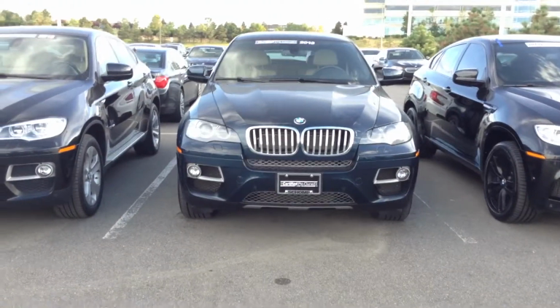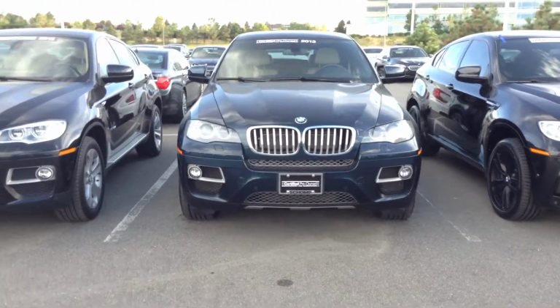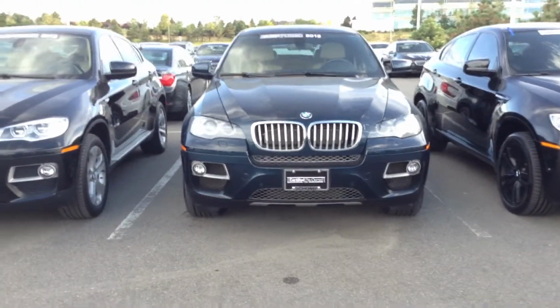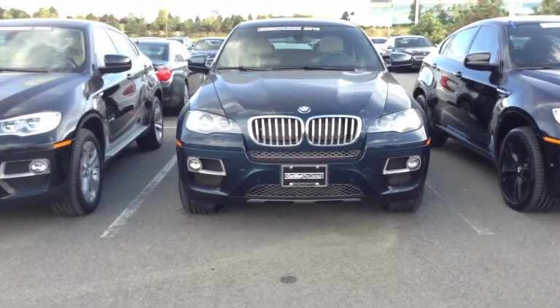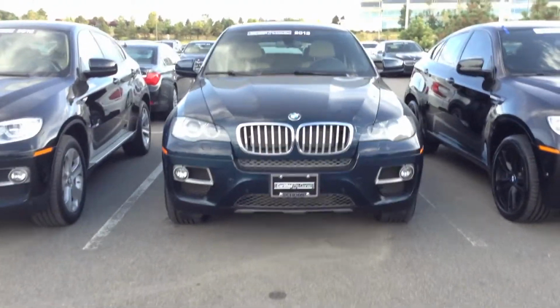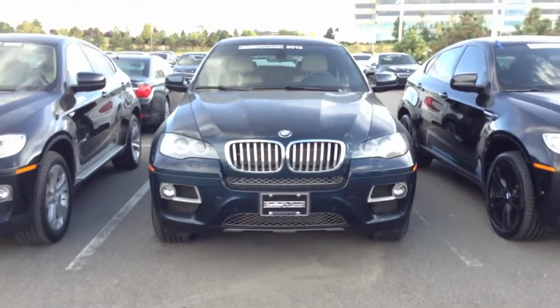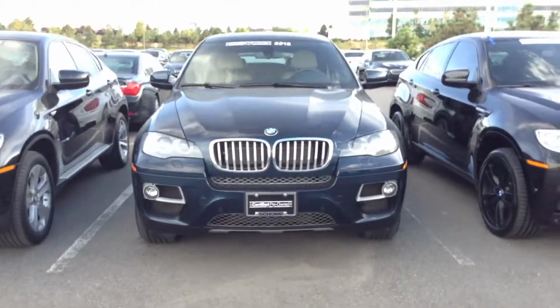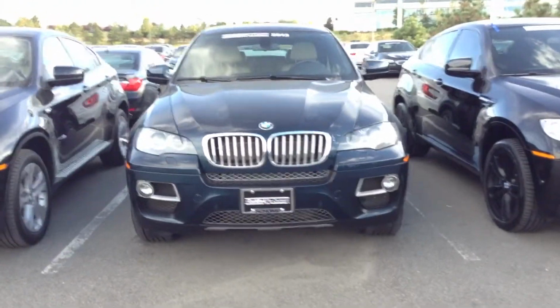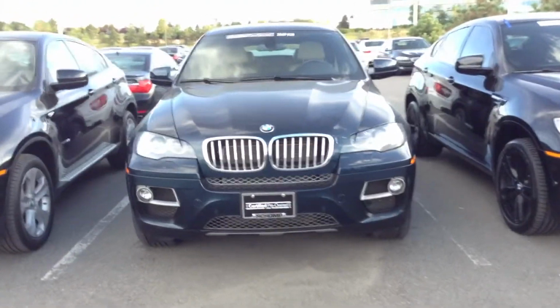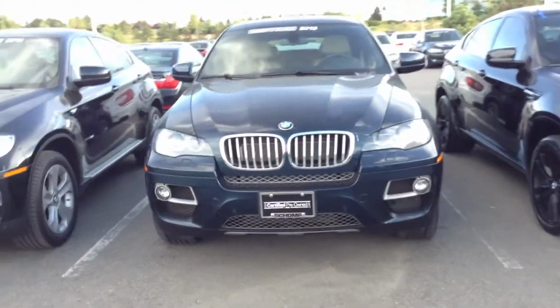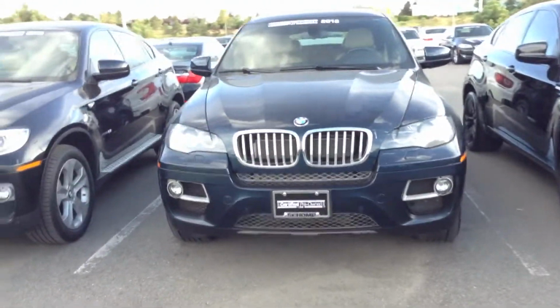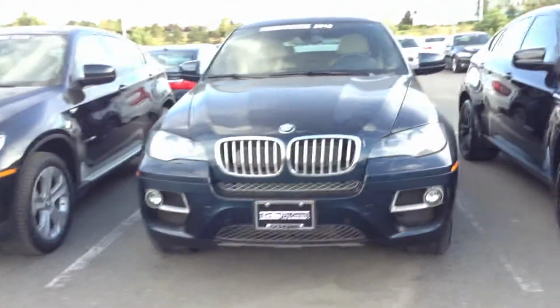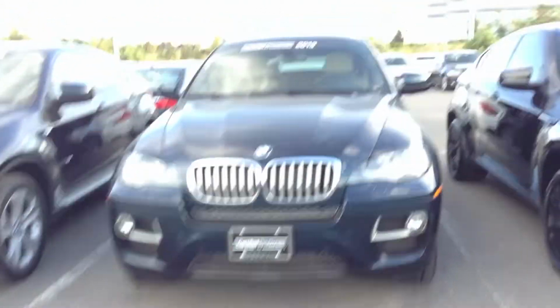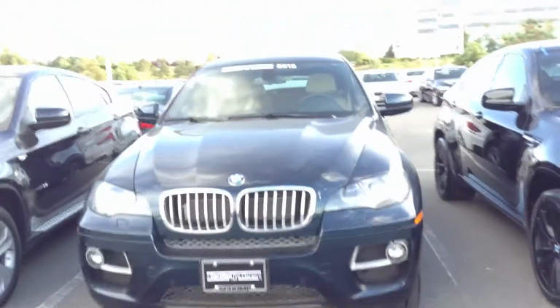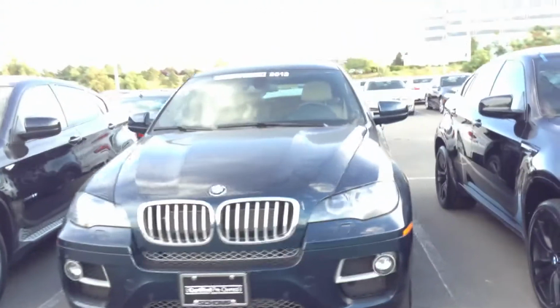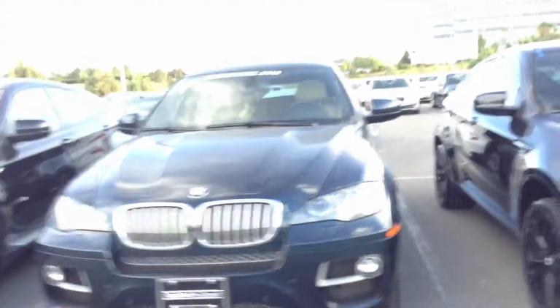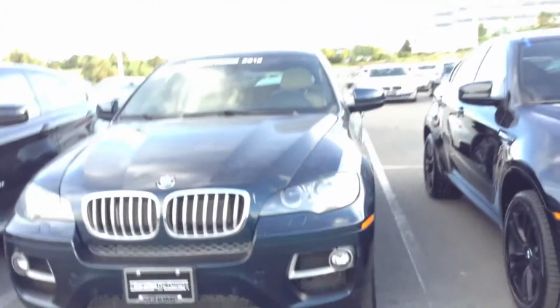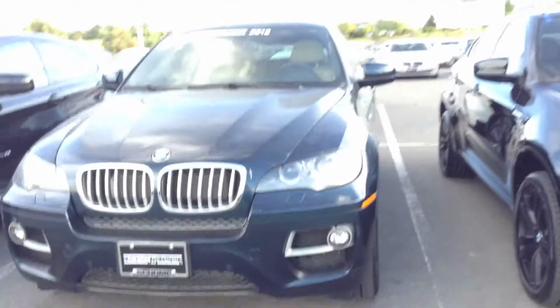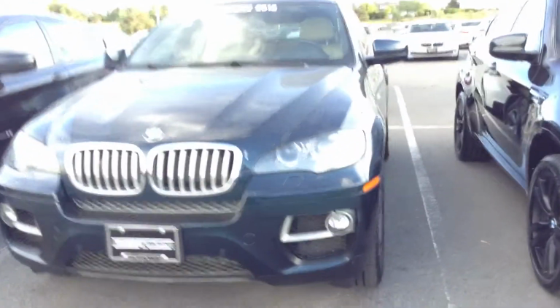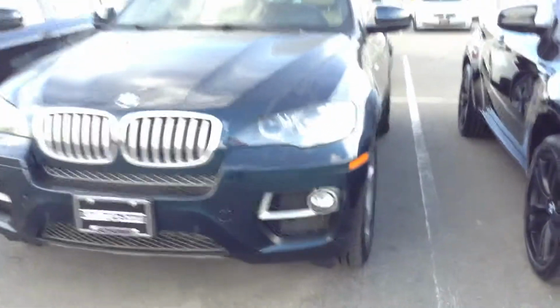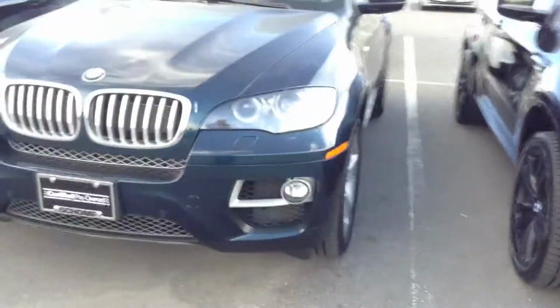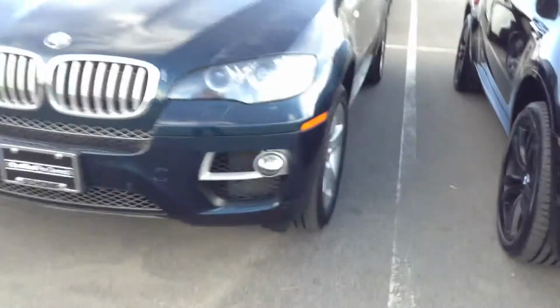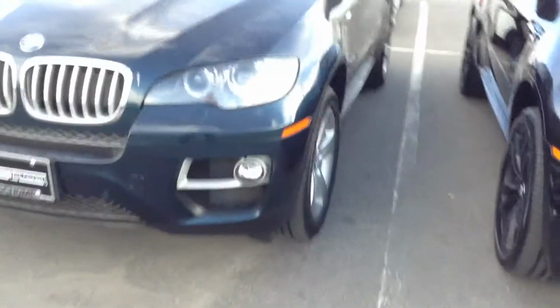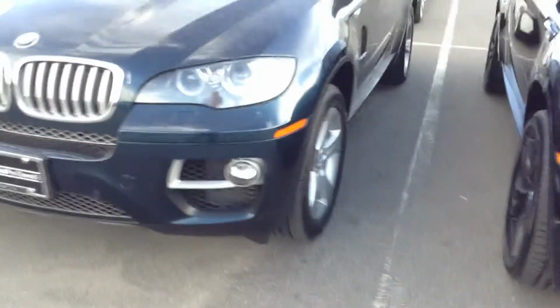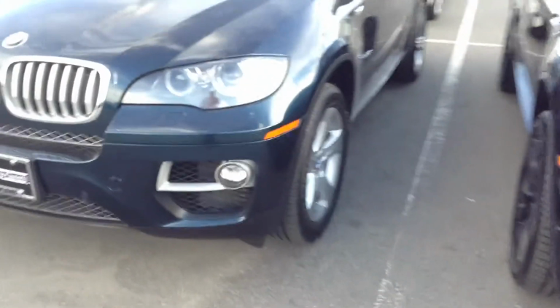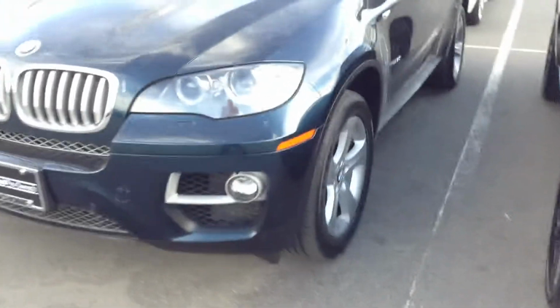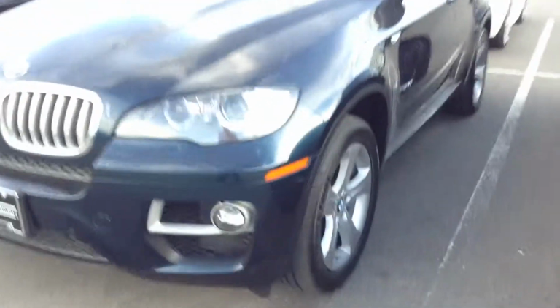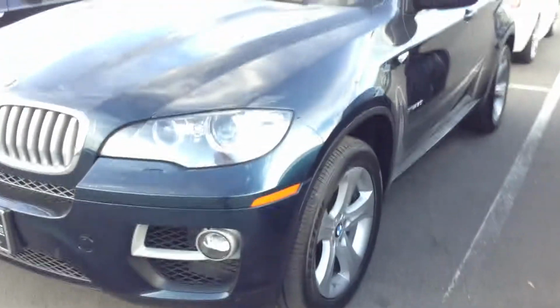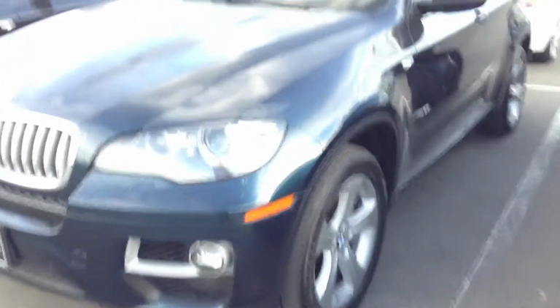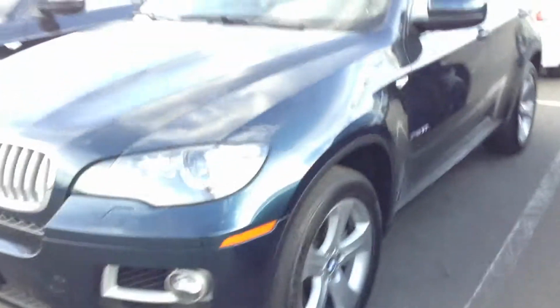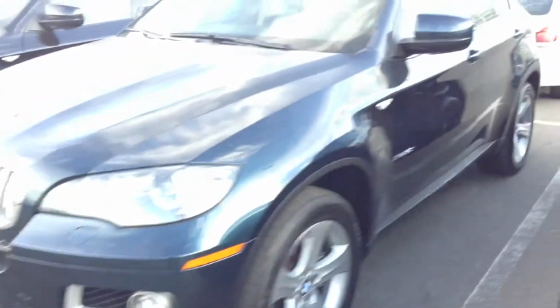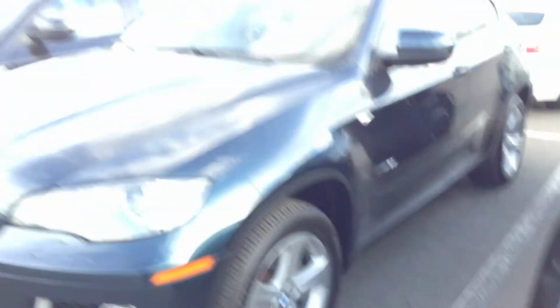Hi, Joan. This is Sal at Shunt BMW. I received your inquiry on the 2013 Midnight Blue X6 here.